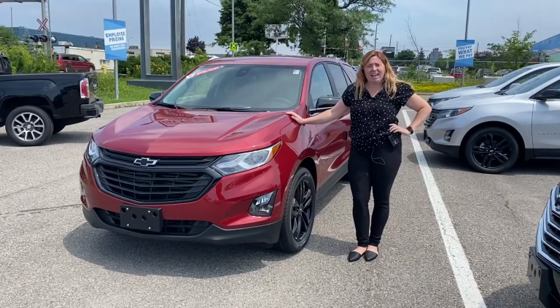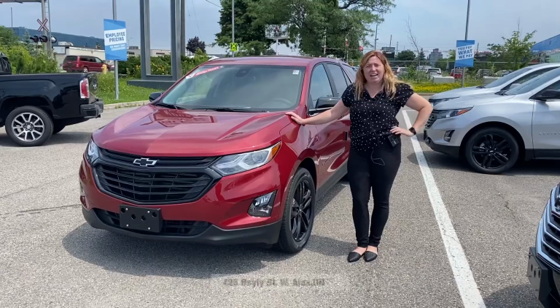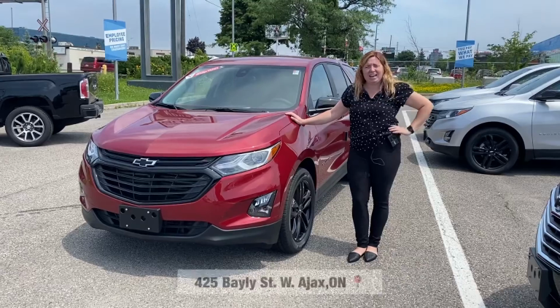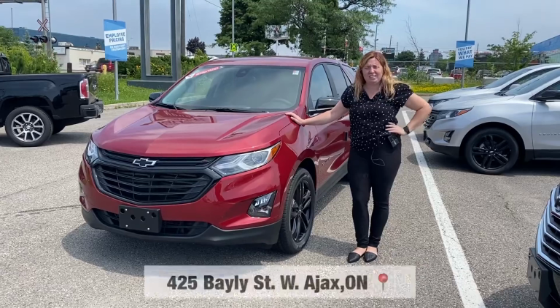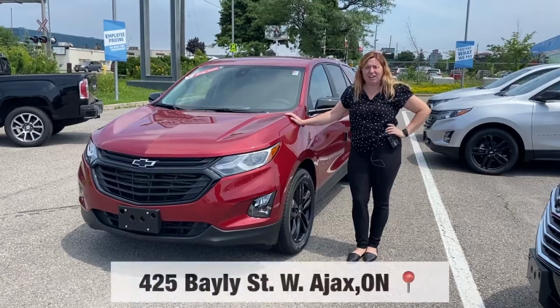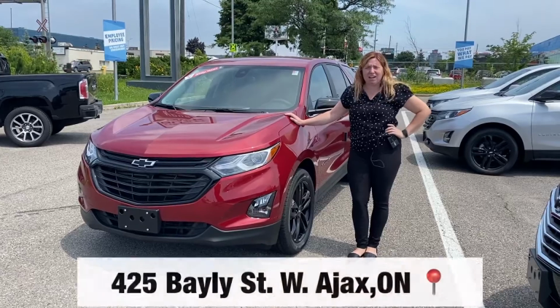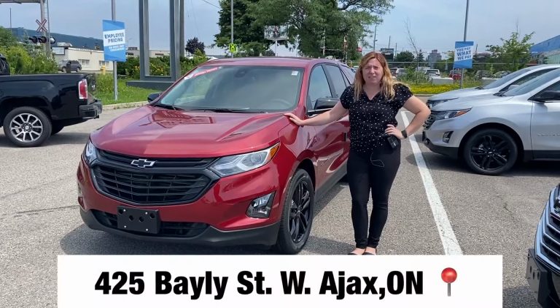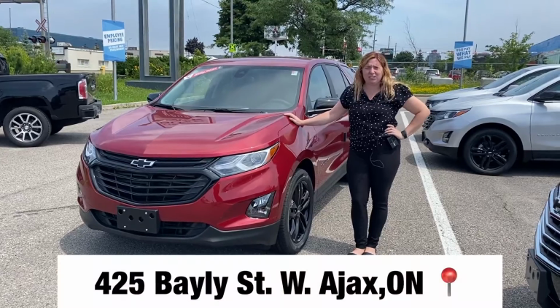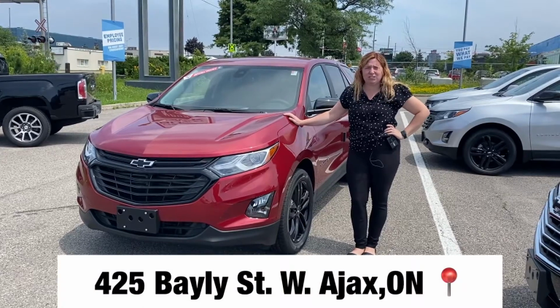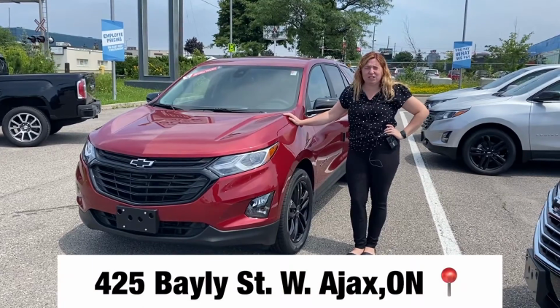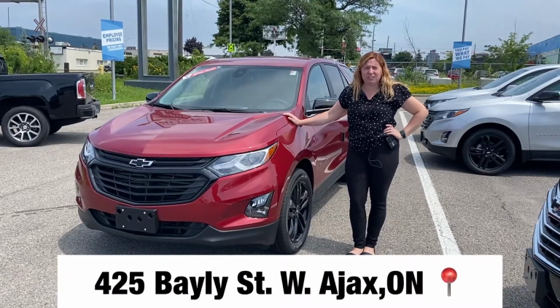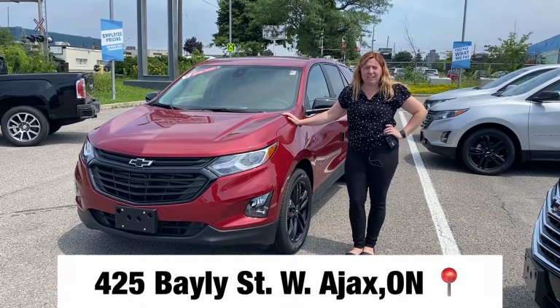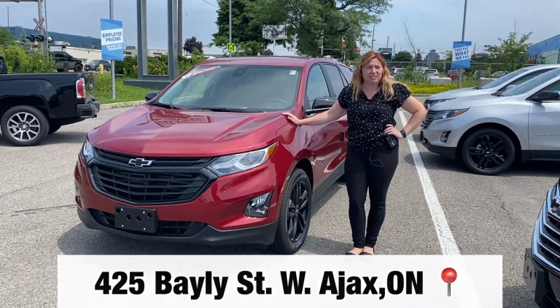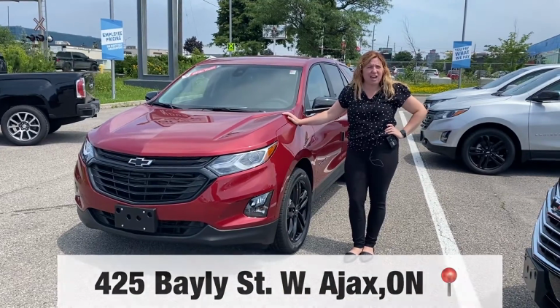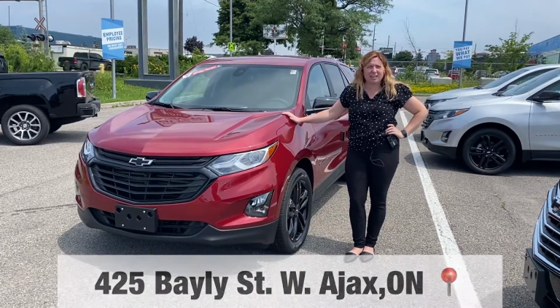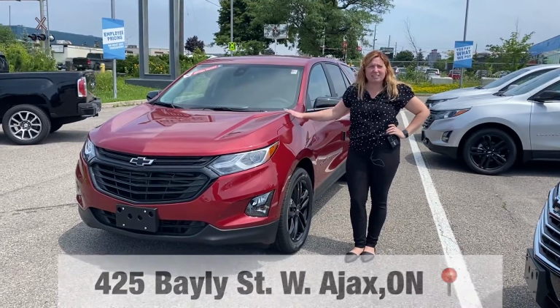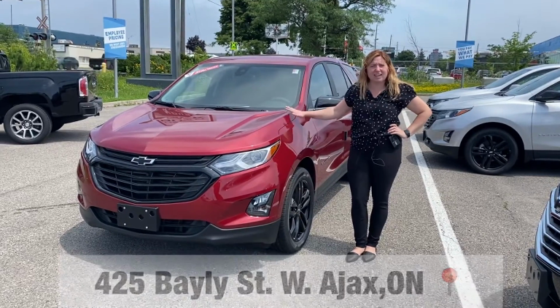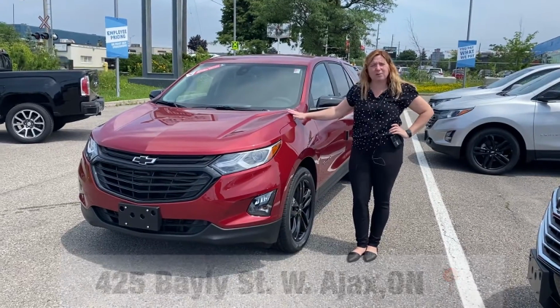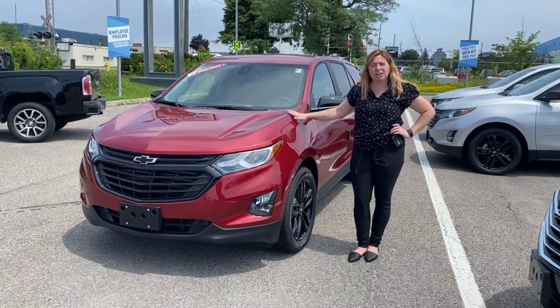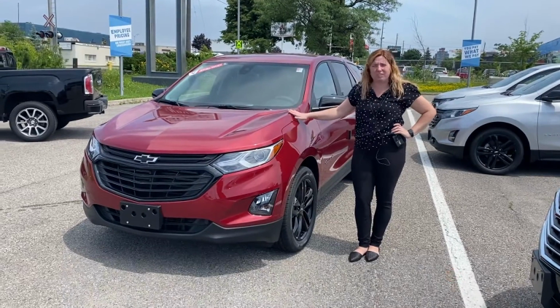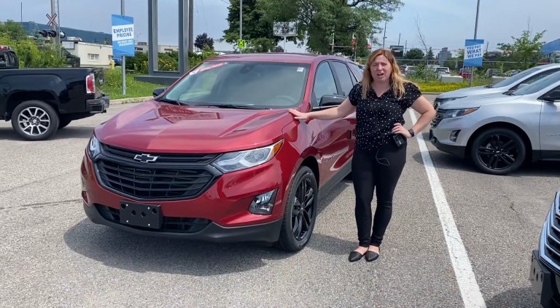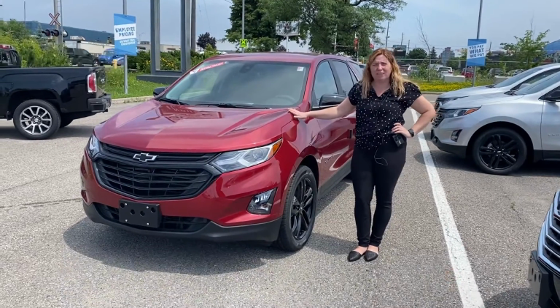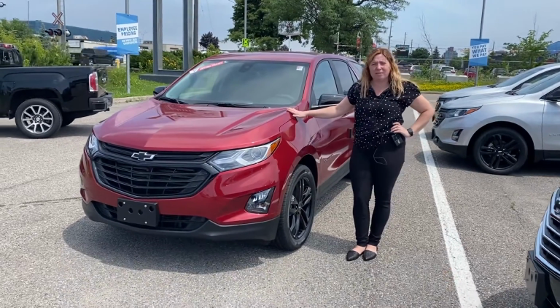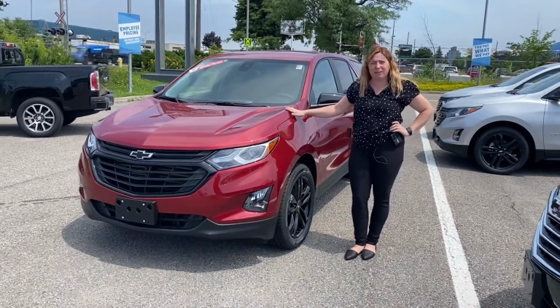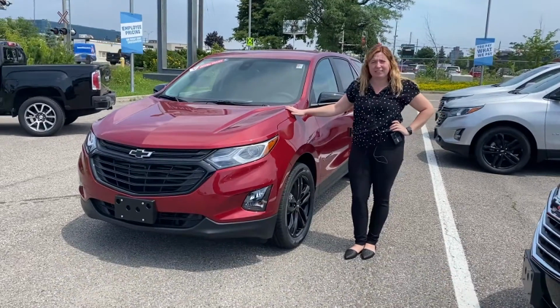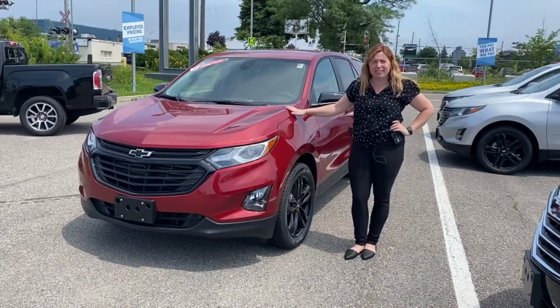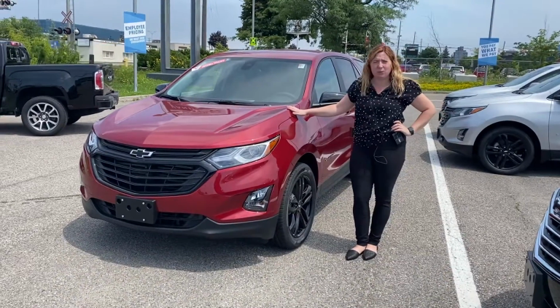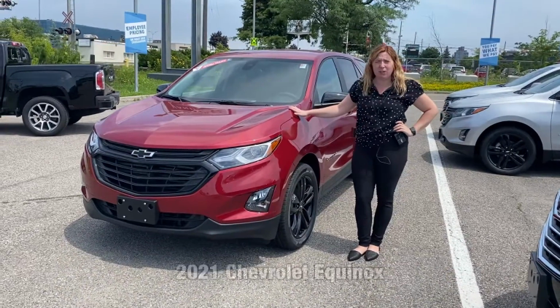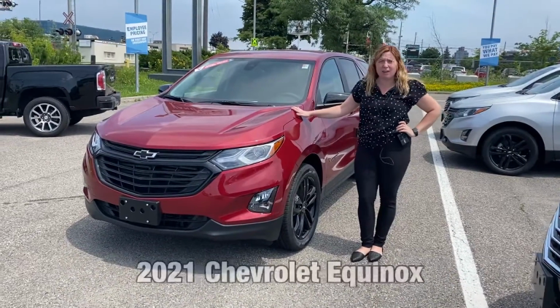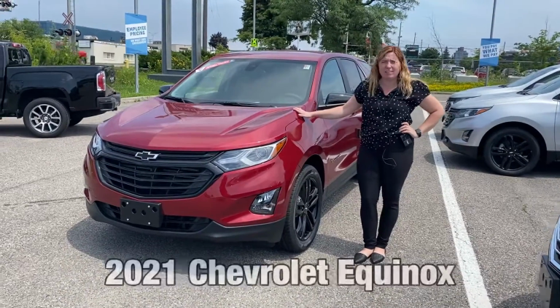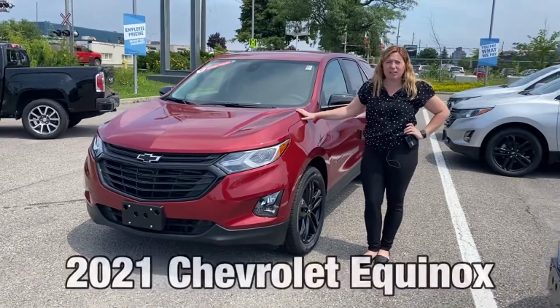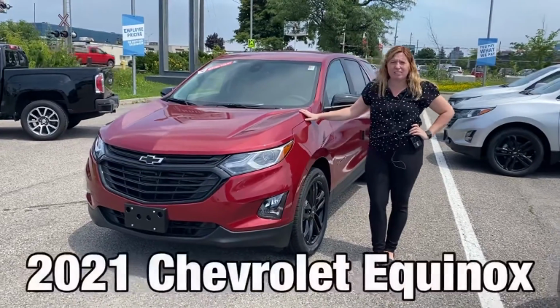Hey guys, it's Erica at Van Dusen Chevrolet in Ajax. Today we are going to be talking about the Equinox LT.